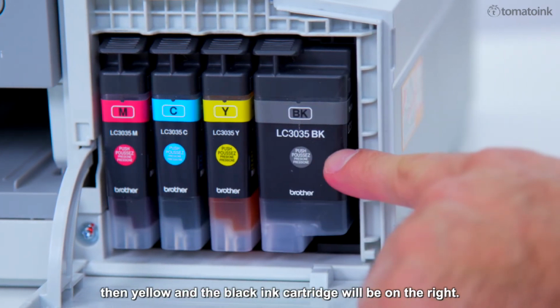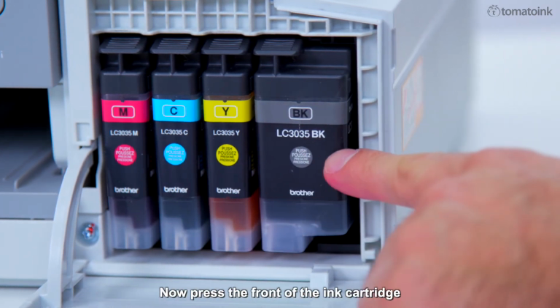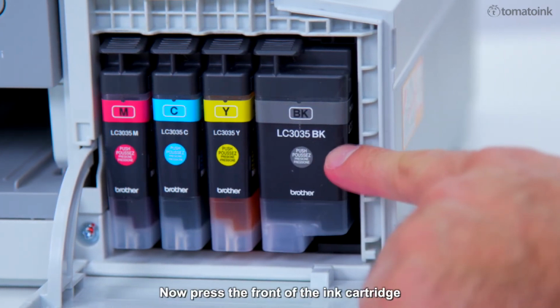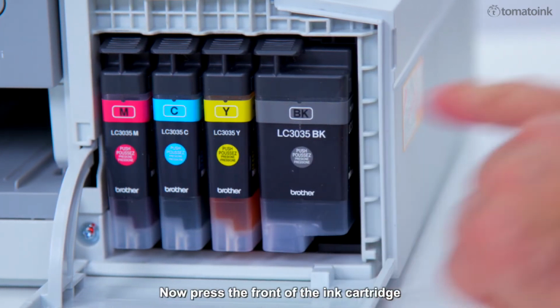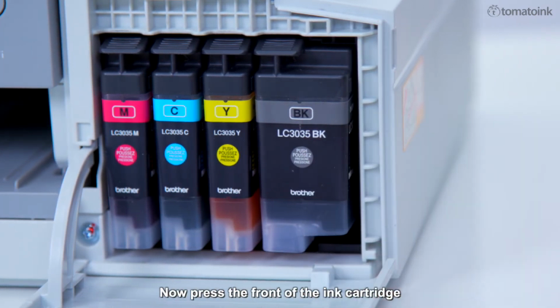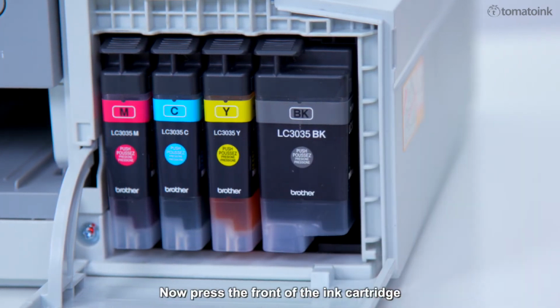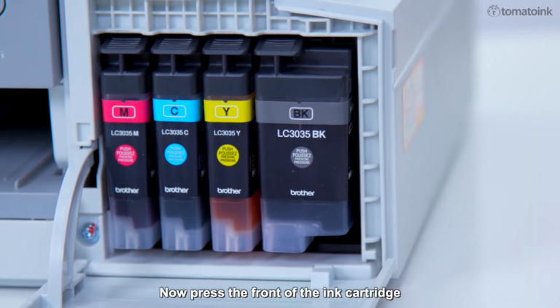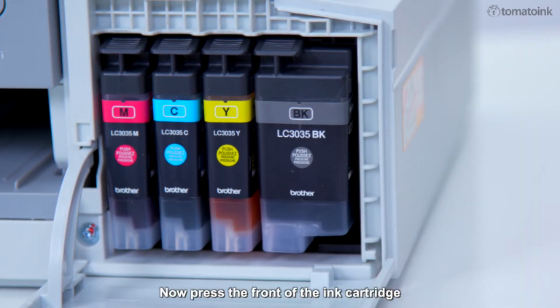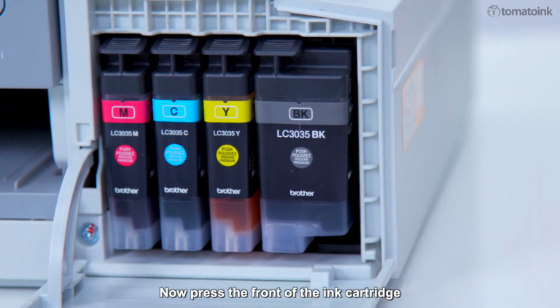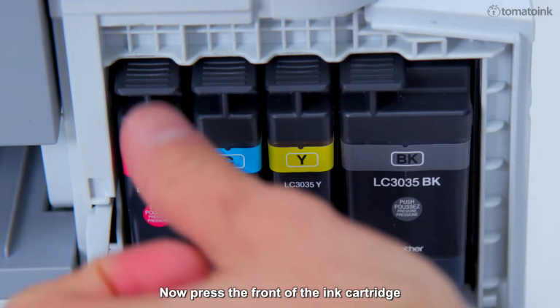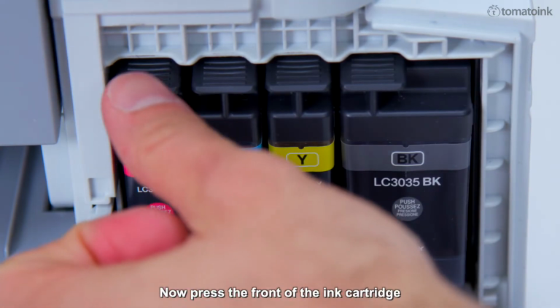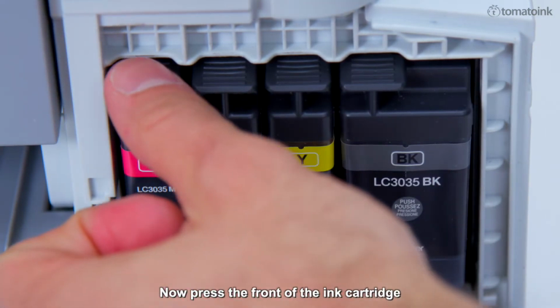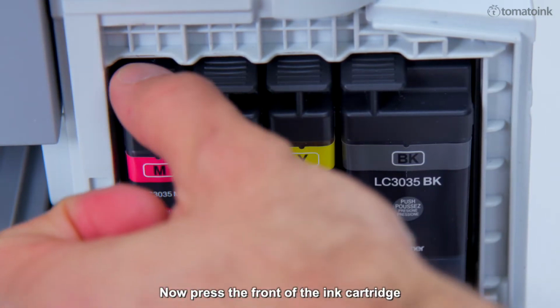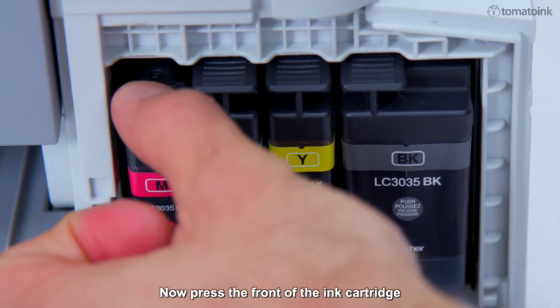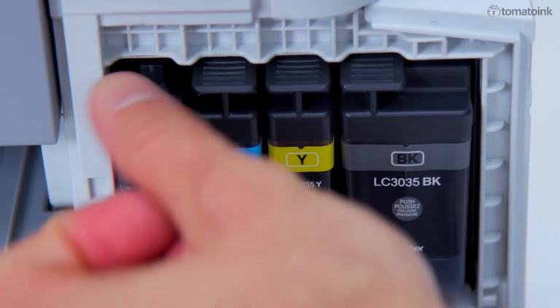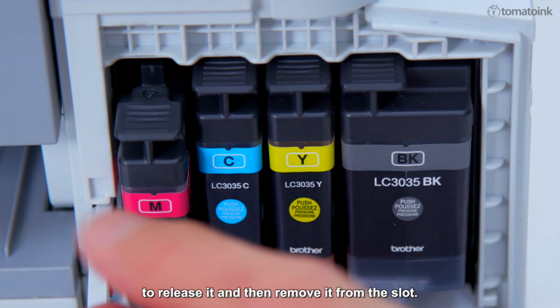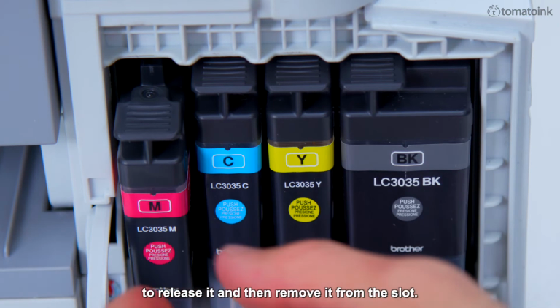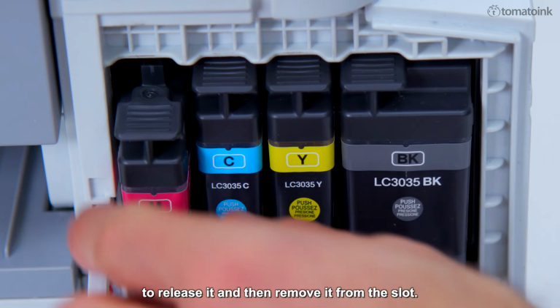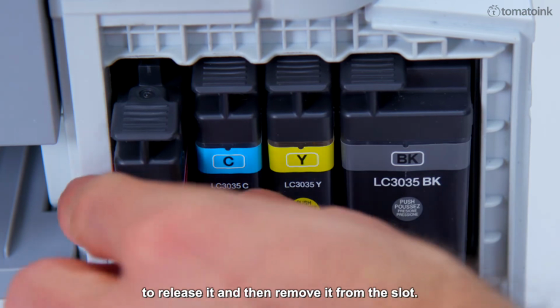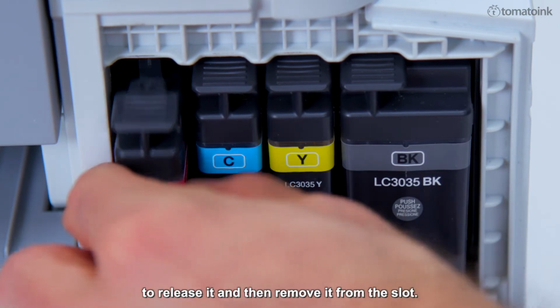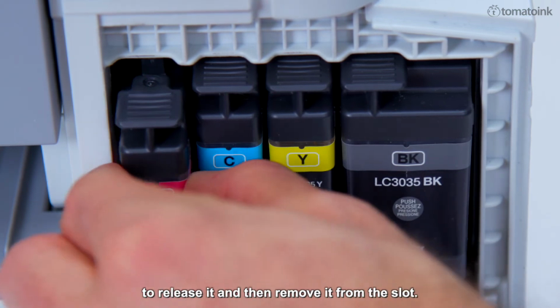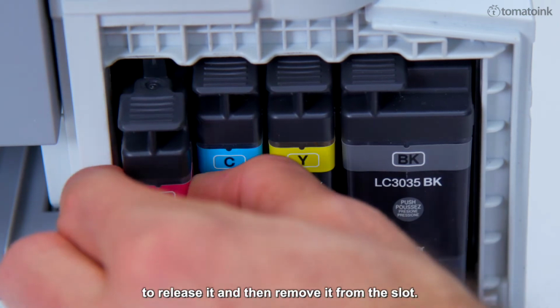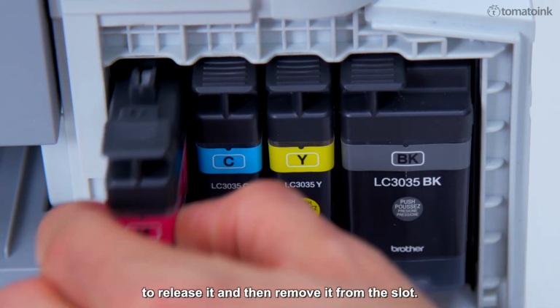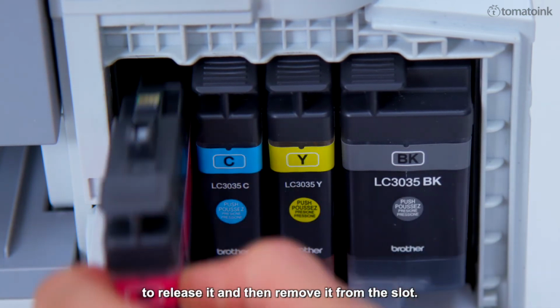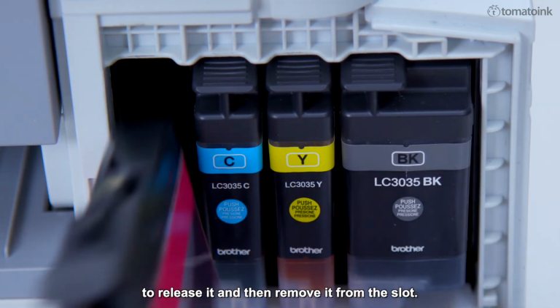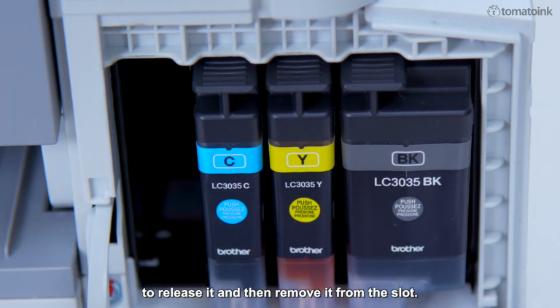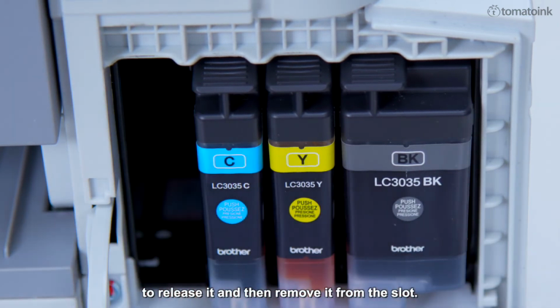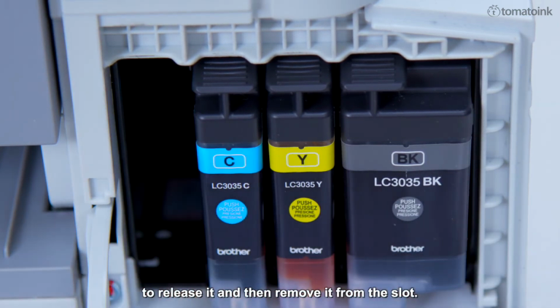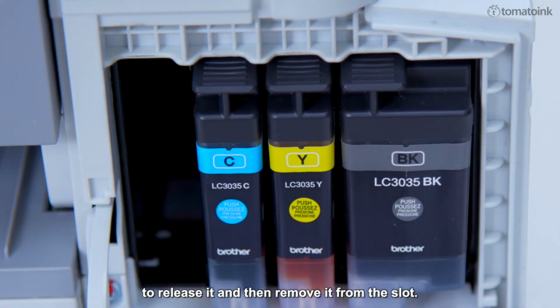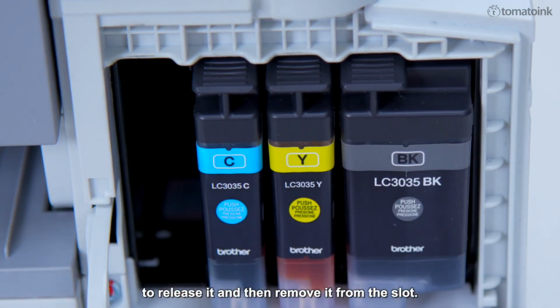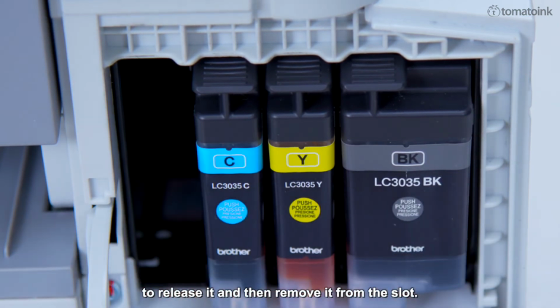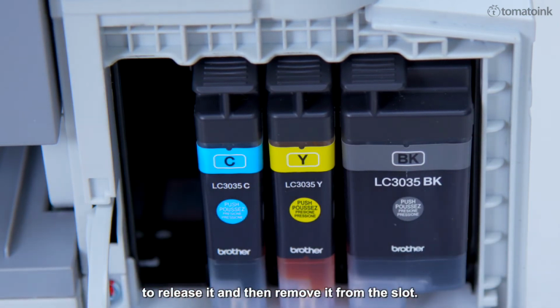Press the front of the ink cartridge to release it, and then remove it from the slot.